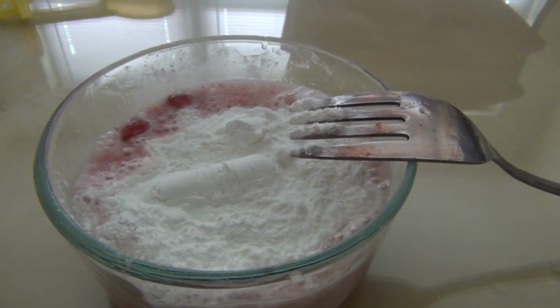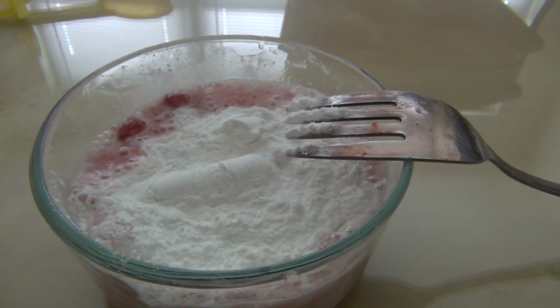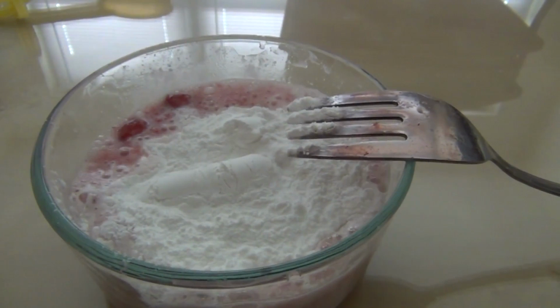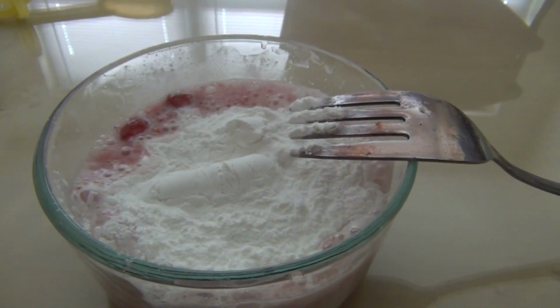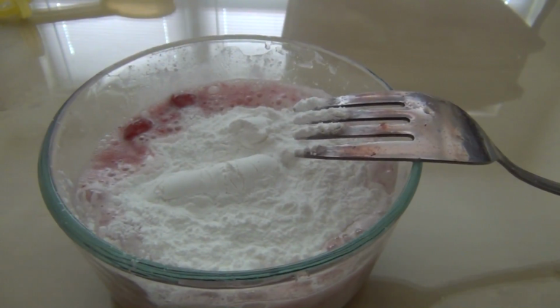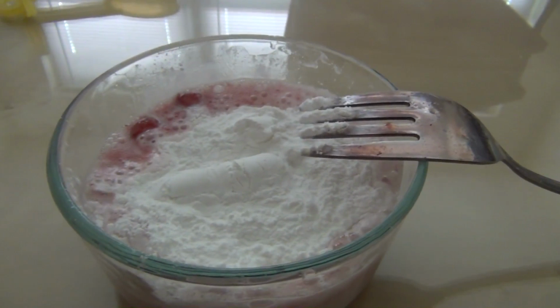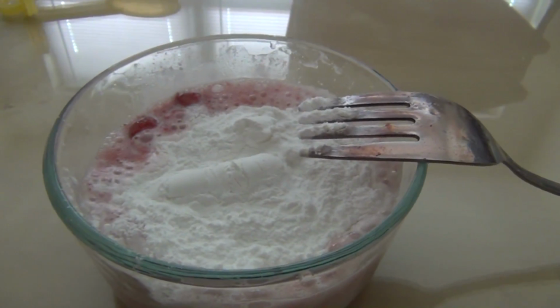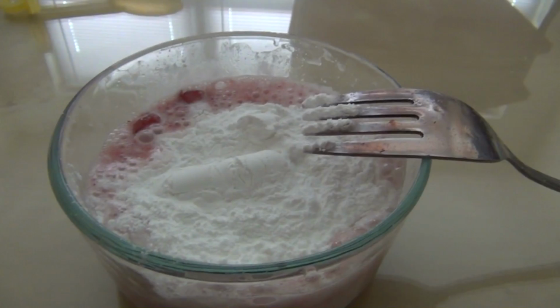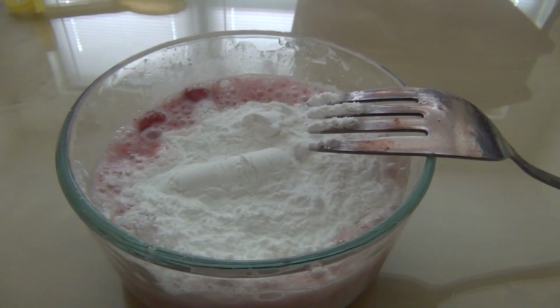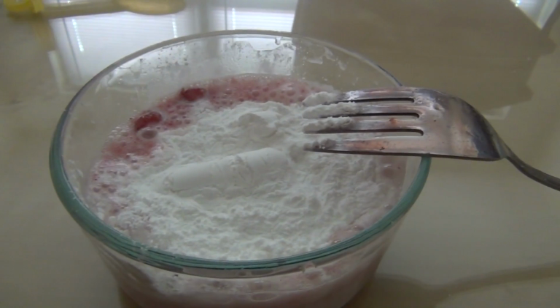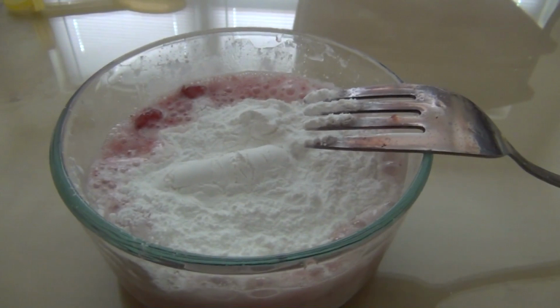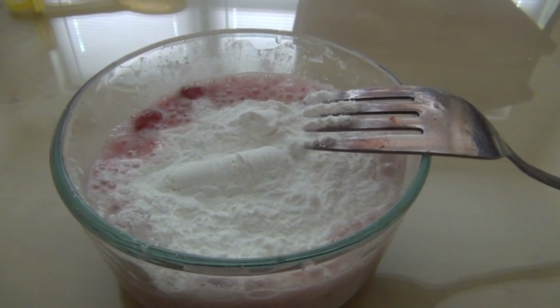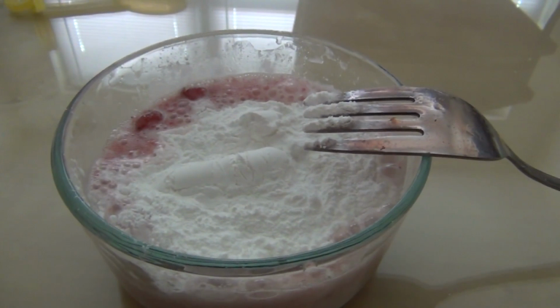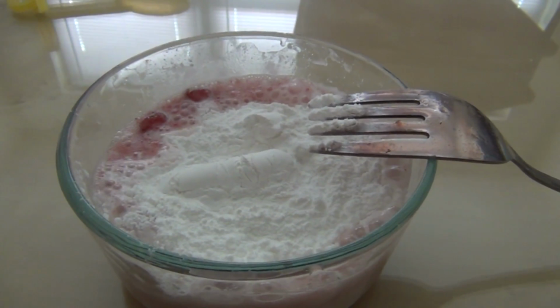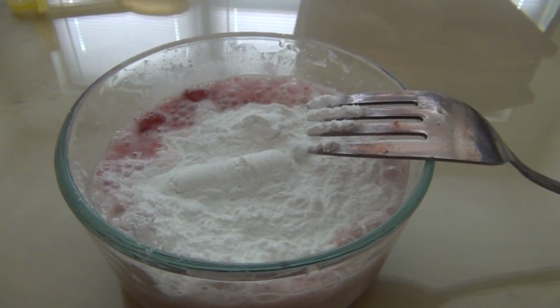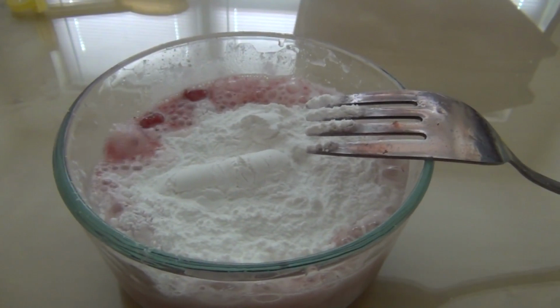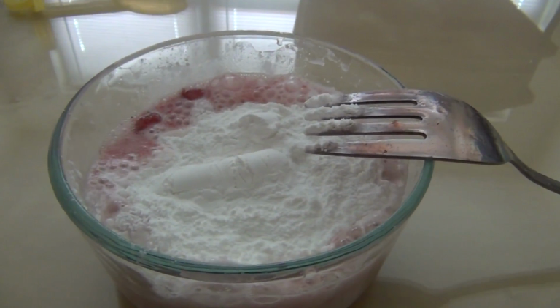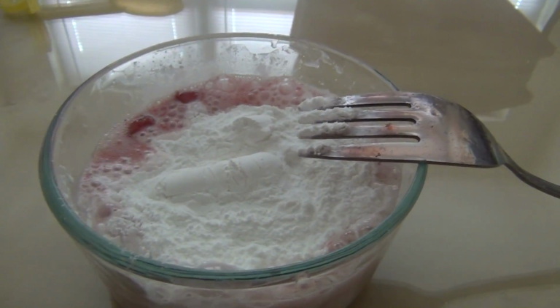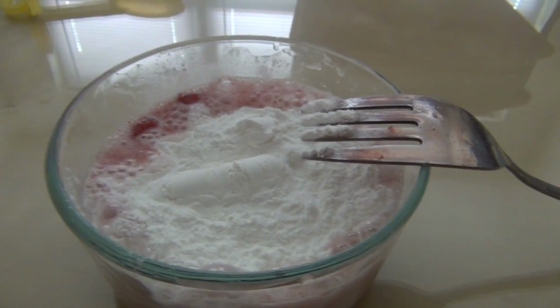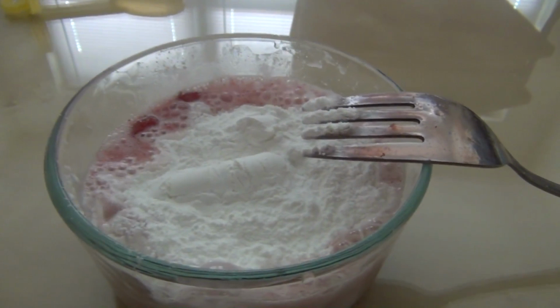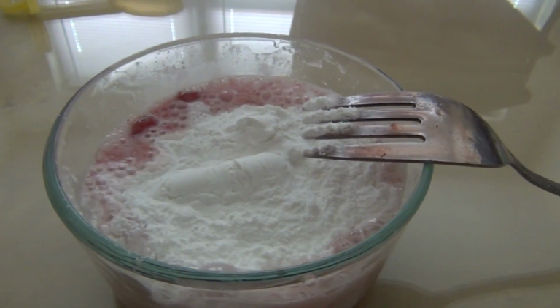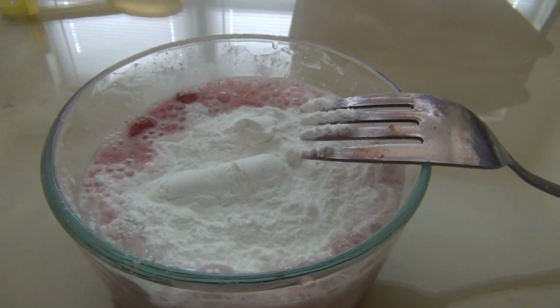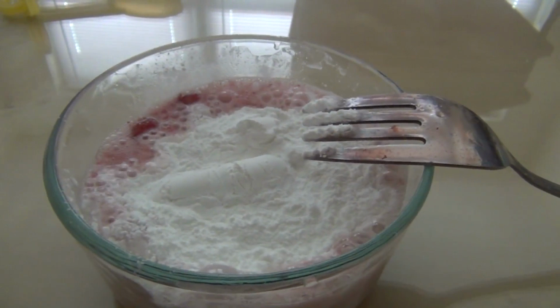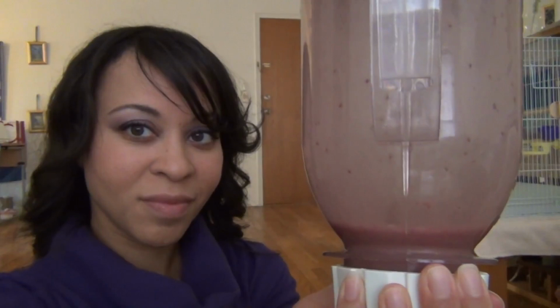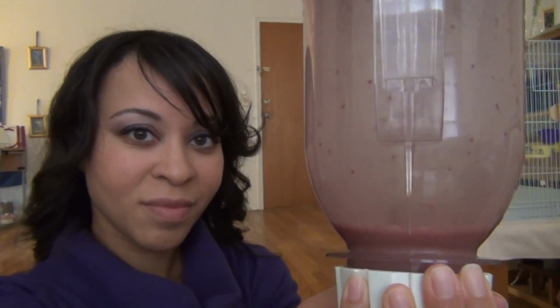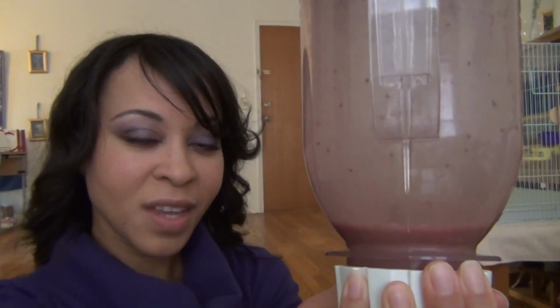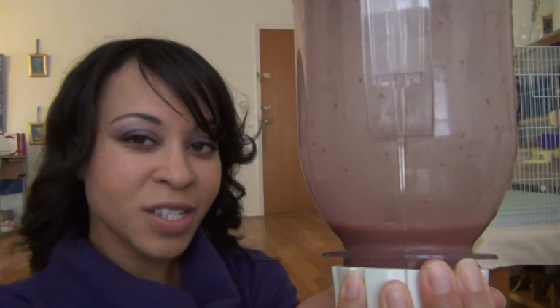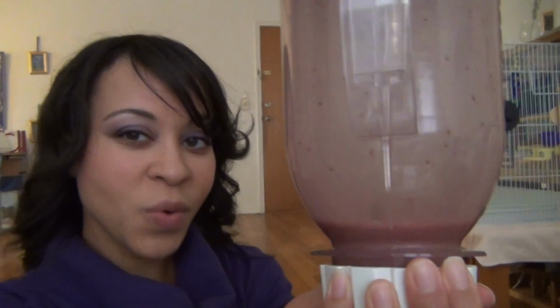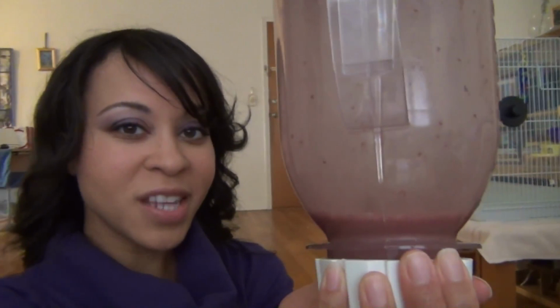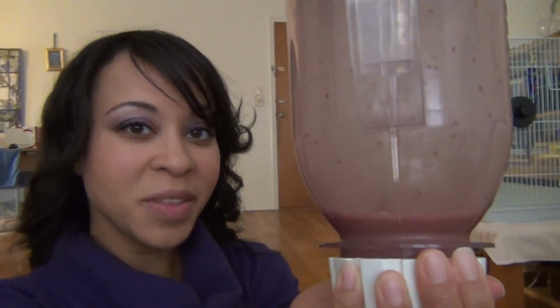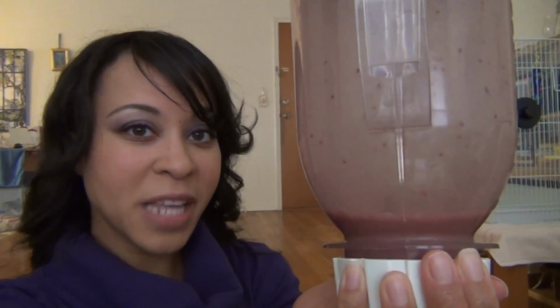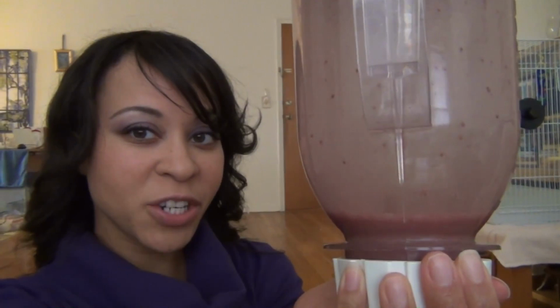Then, apply the baking soda to the bowl and watch it fizz.